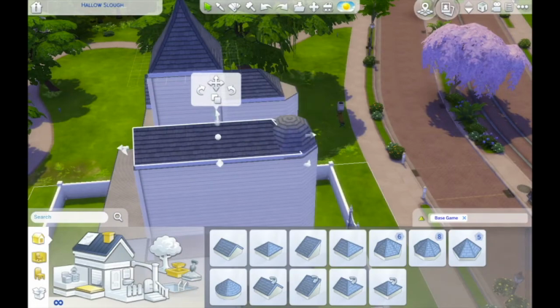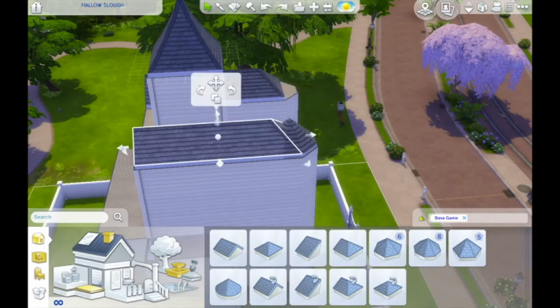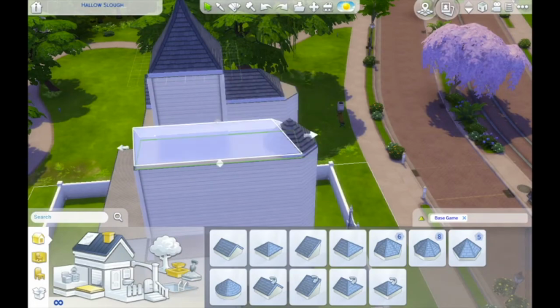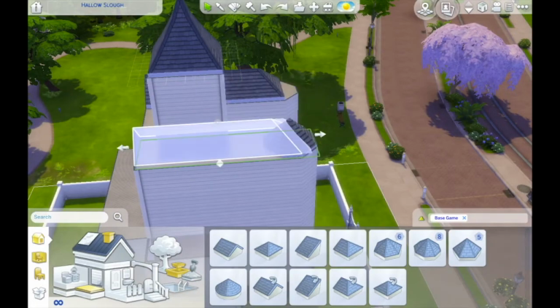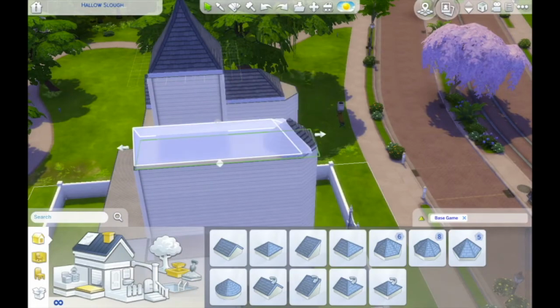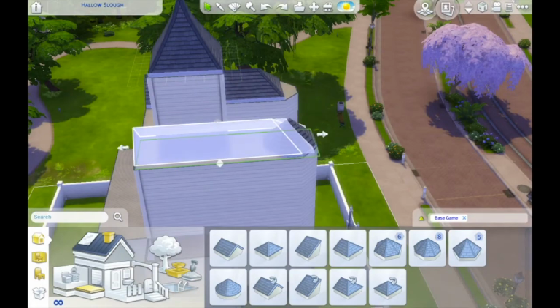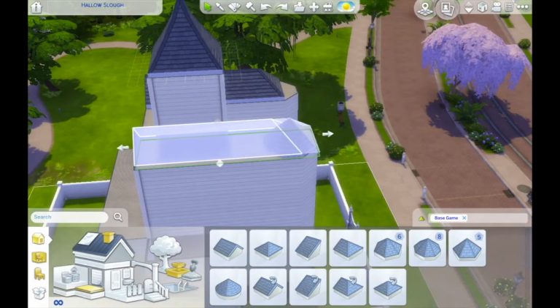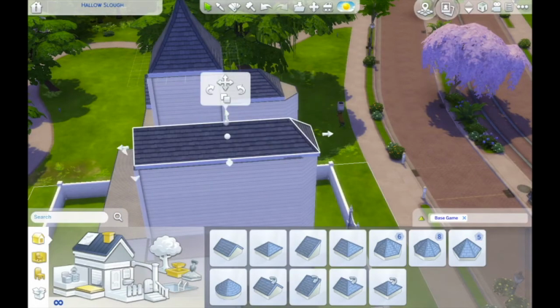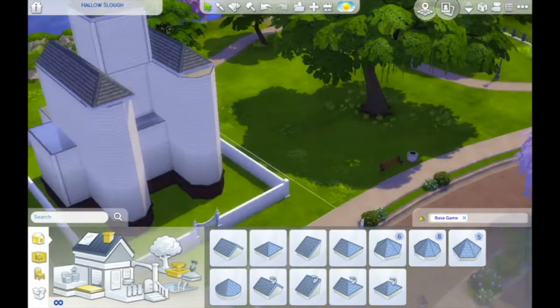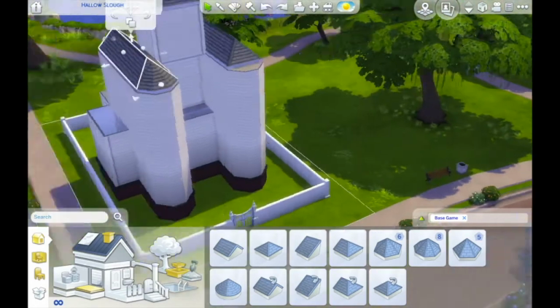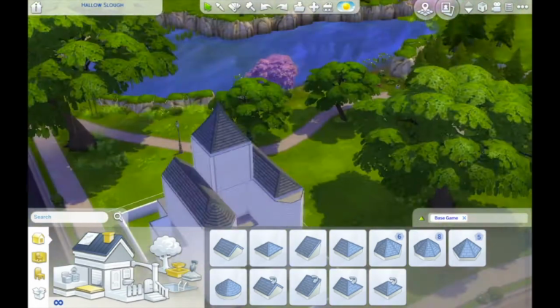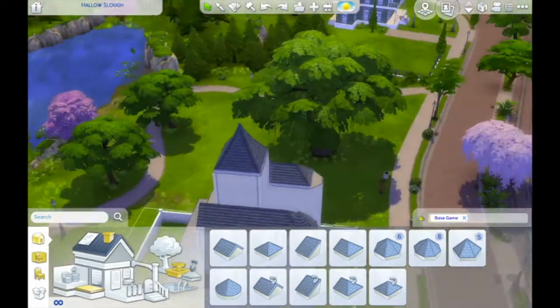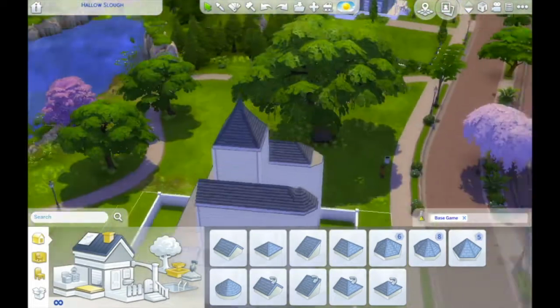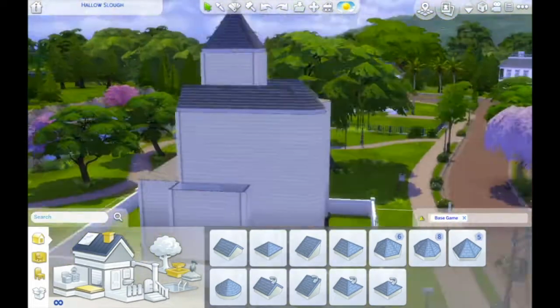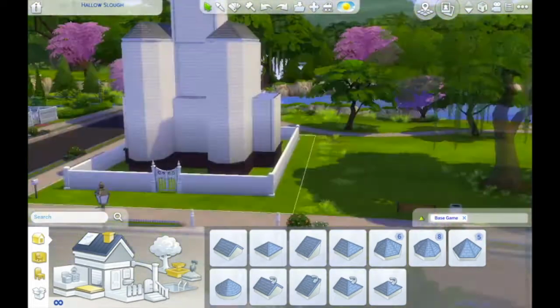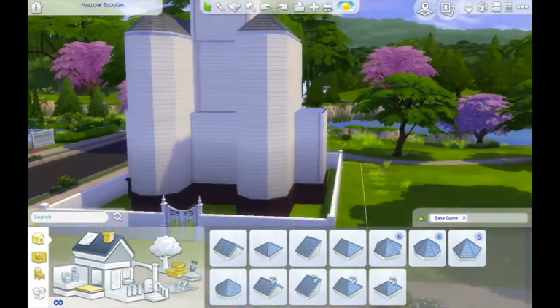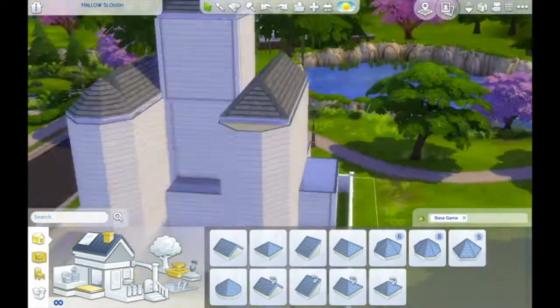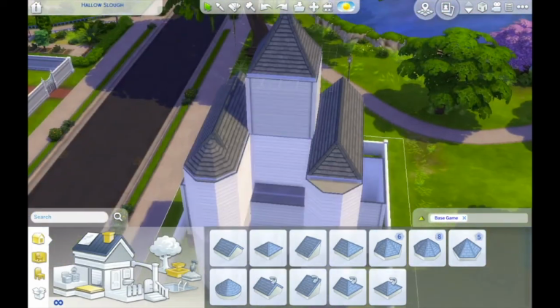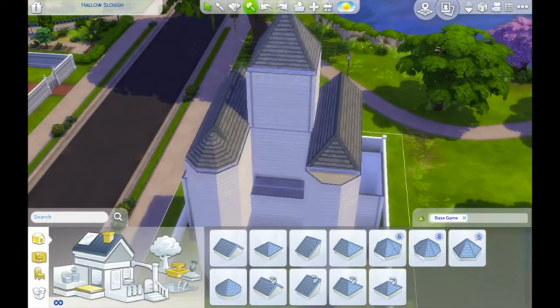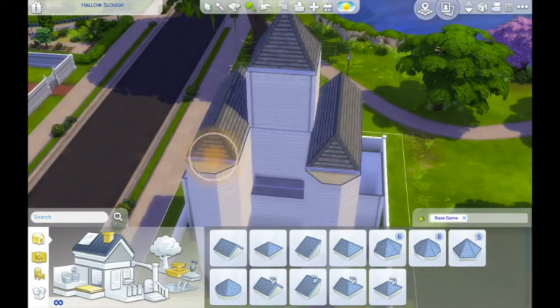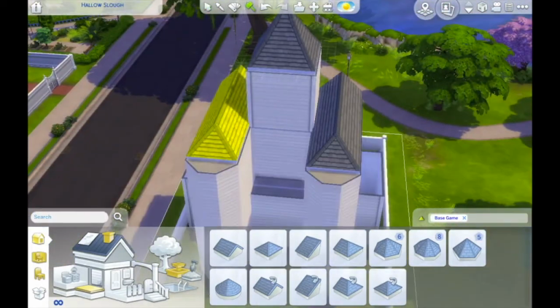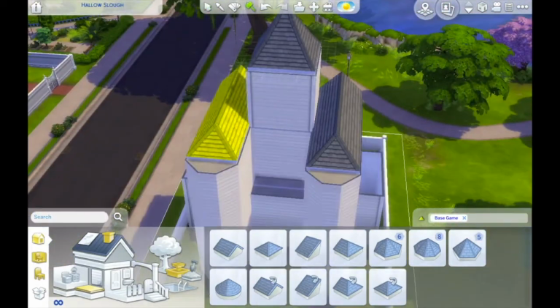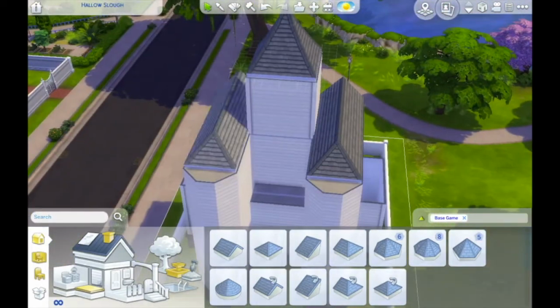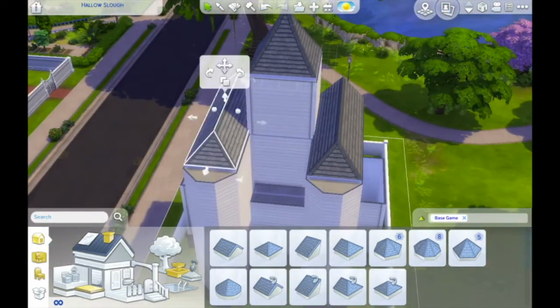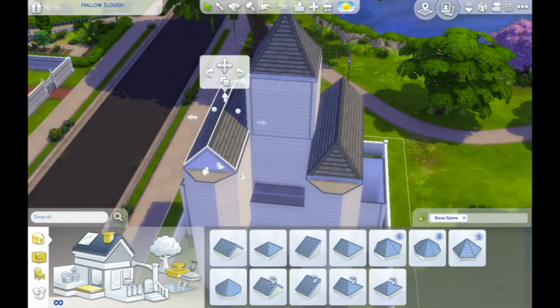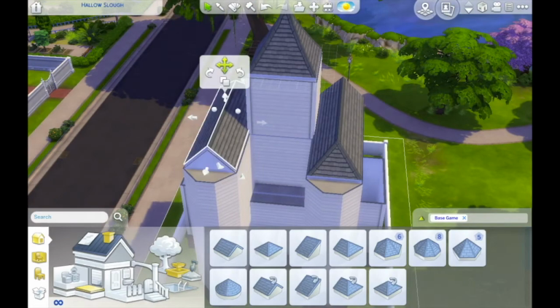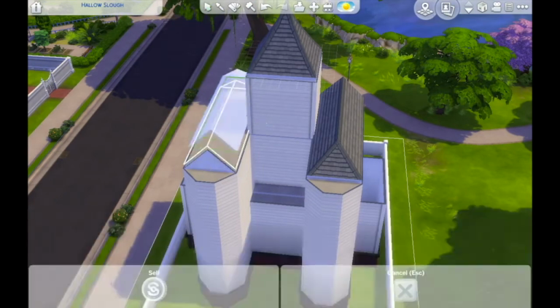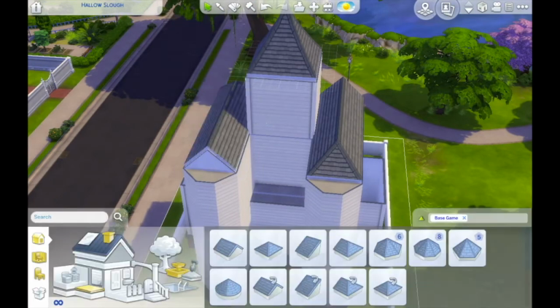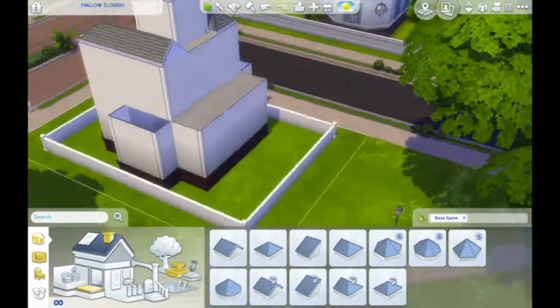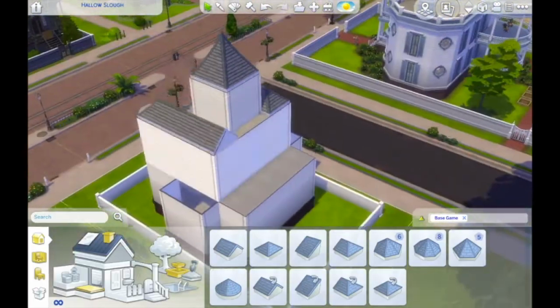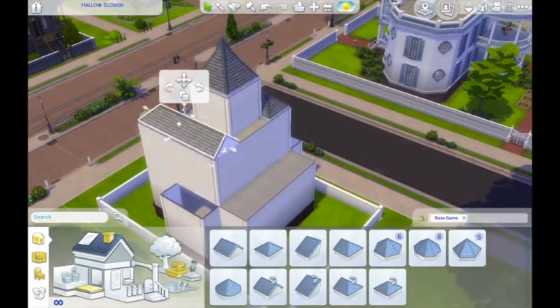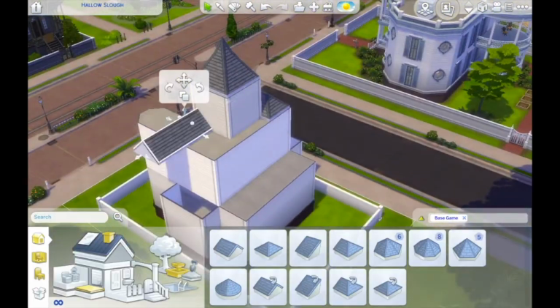I decided to add an extra room on the top of the house. This was inspired by the top bedroom over at the Goths' house.